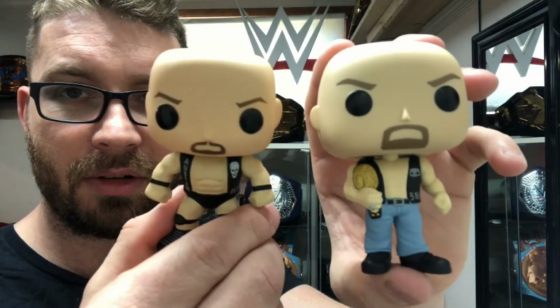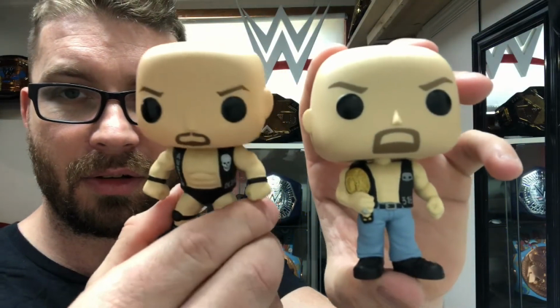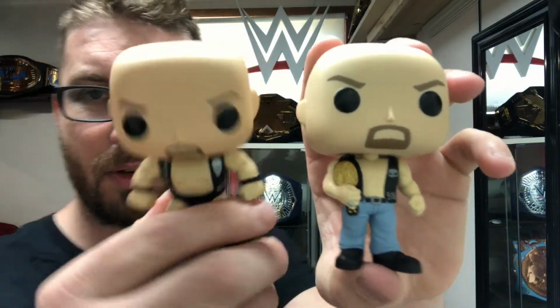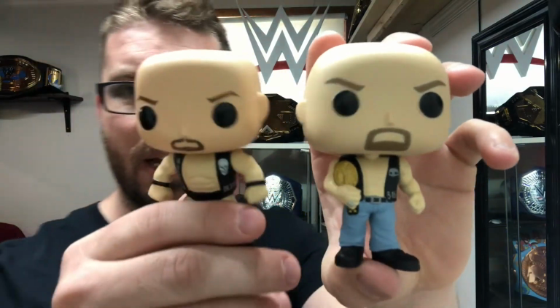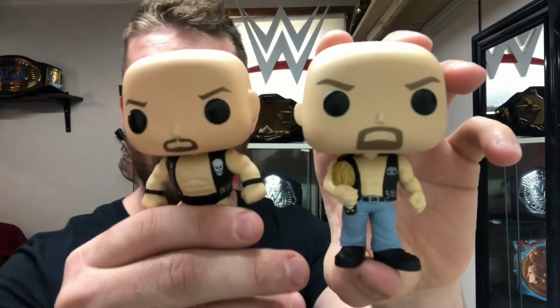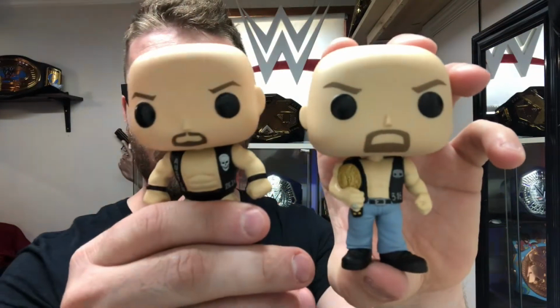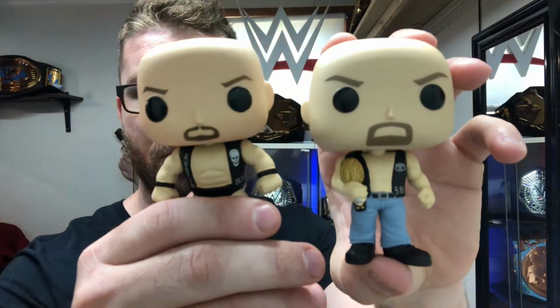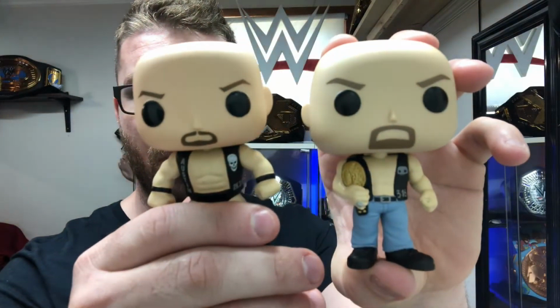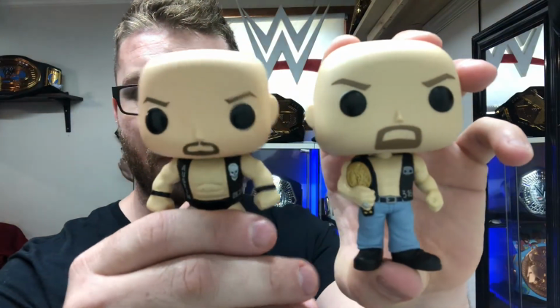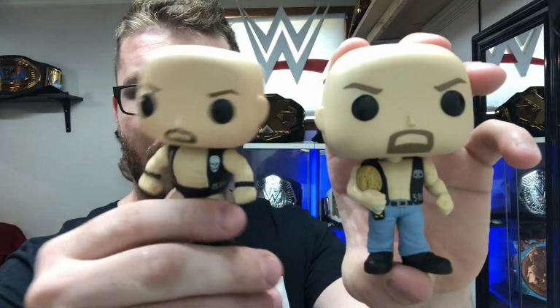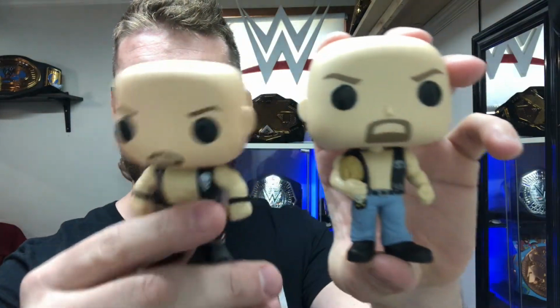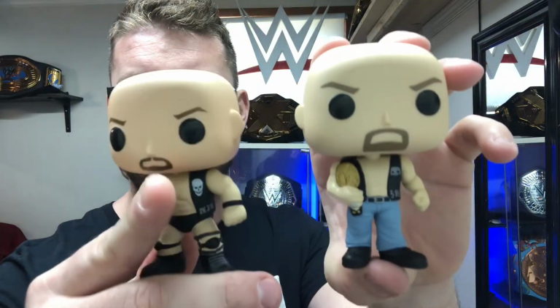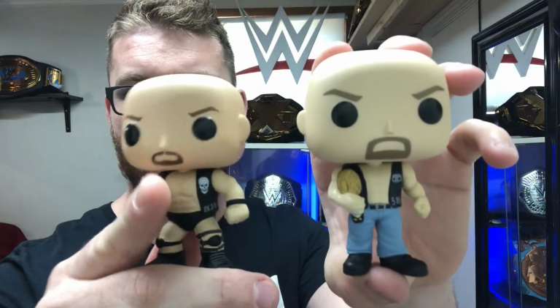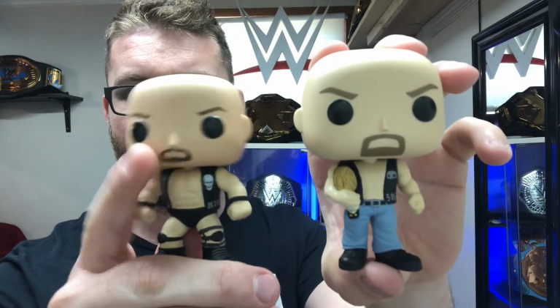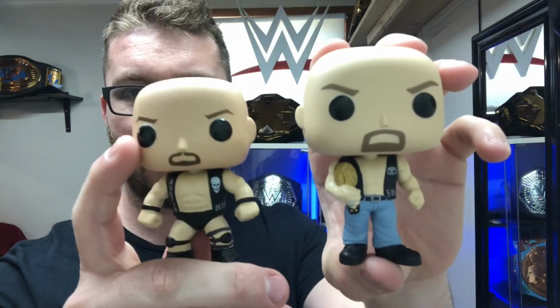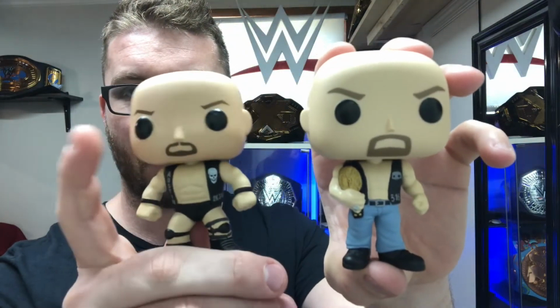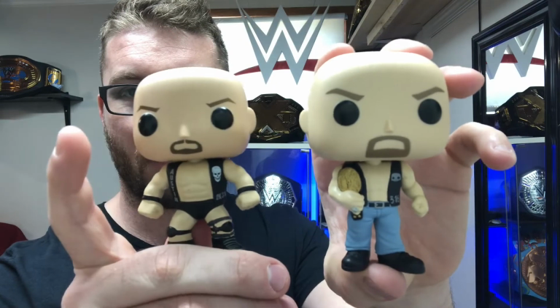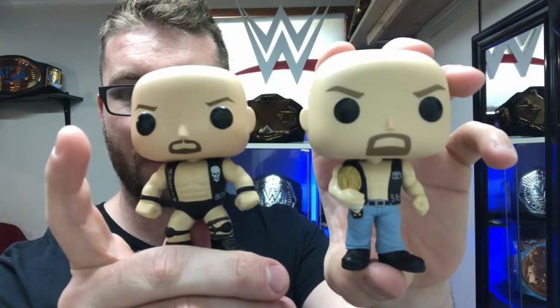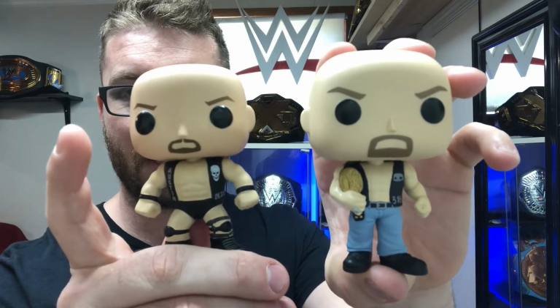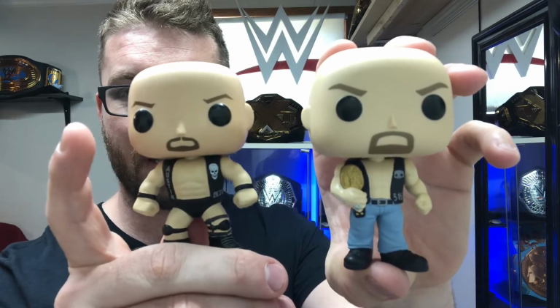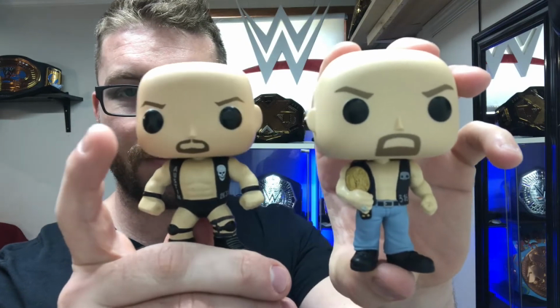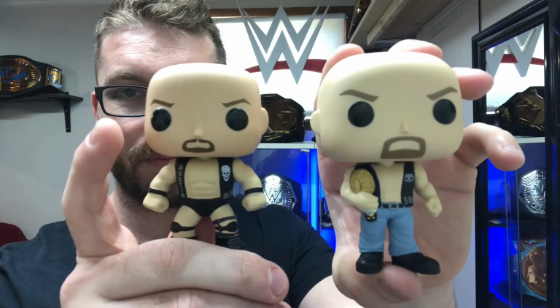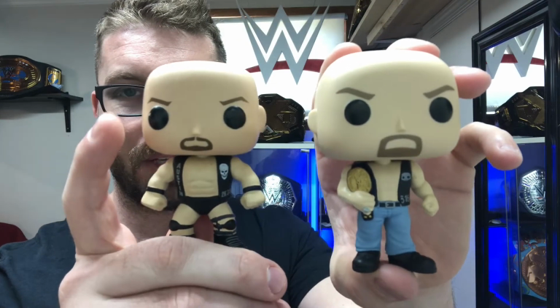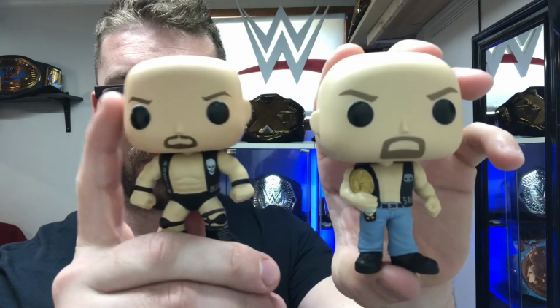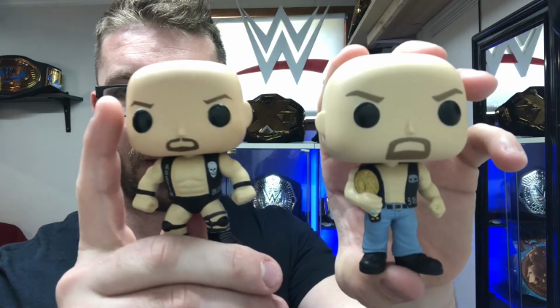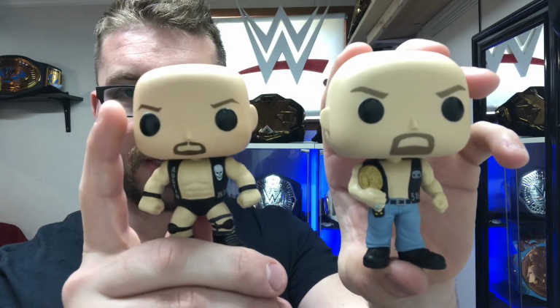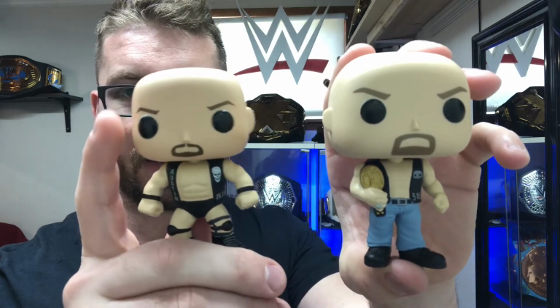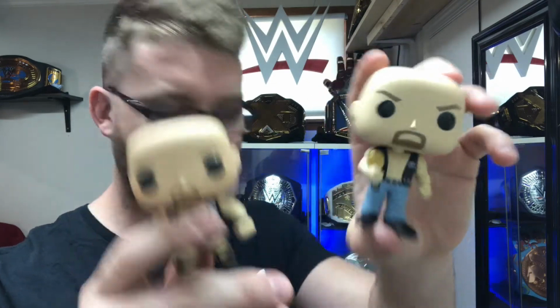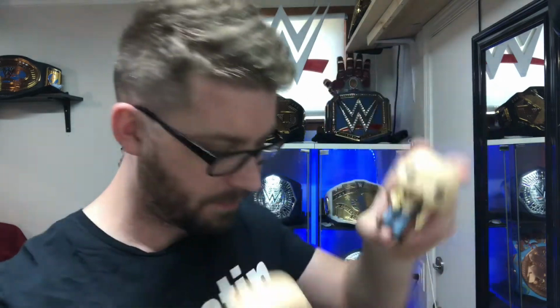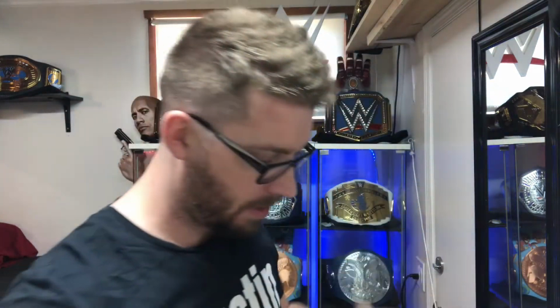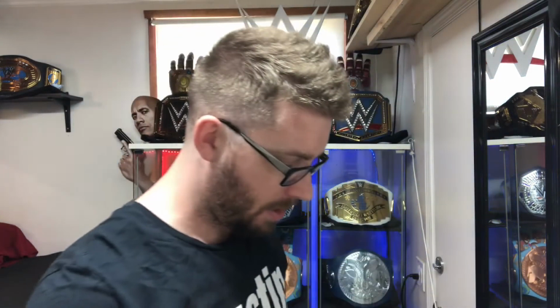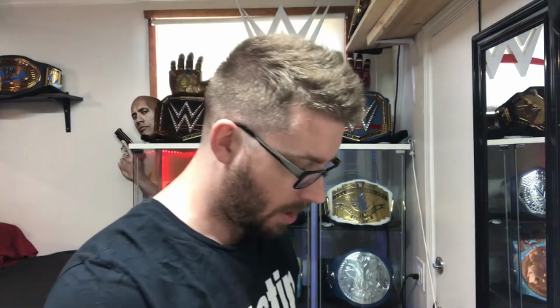You can kind of tell the difference between both of them as far as the detail — look how rounded this head is.